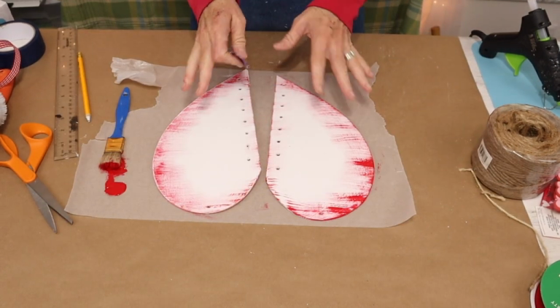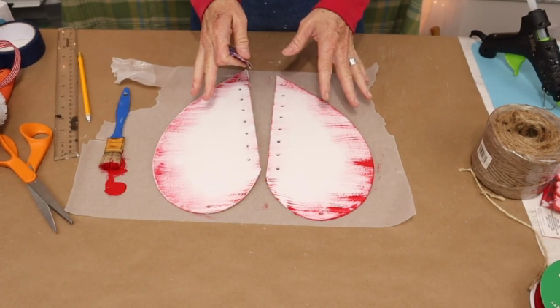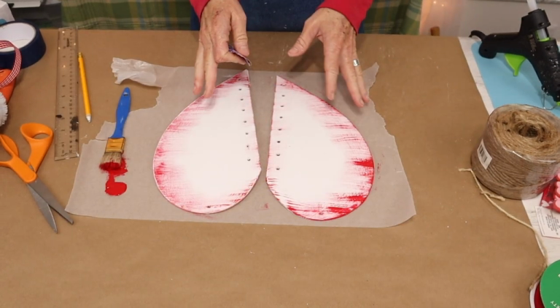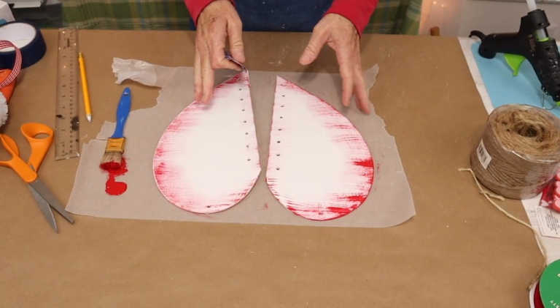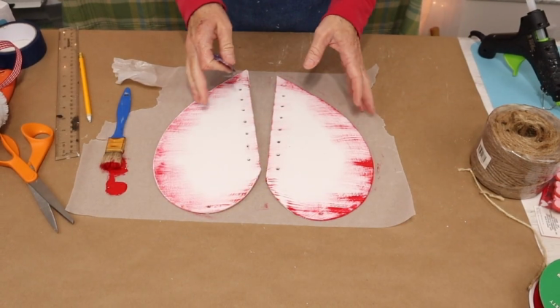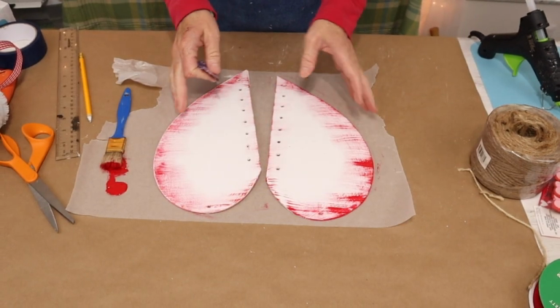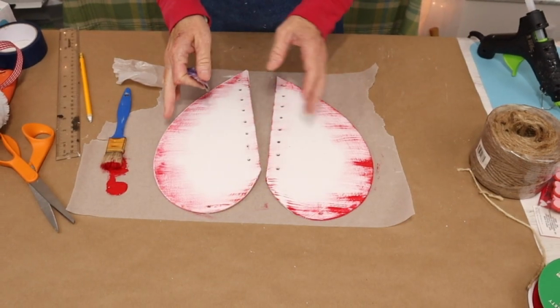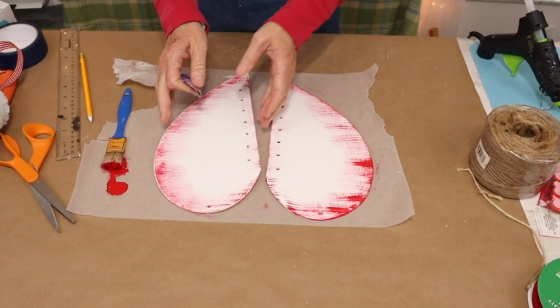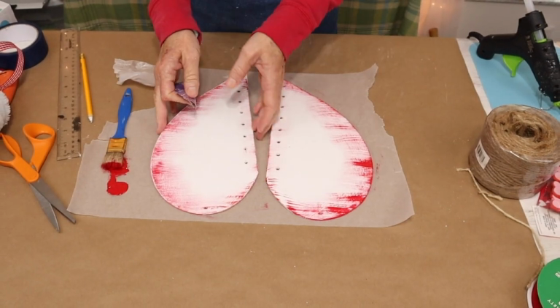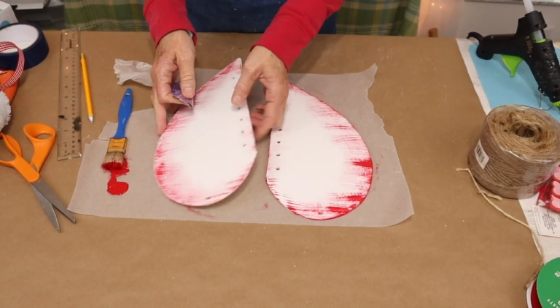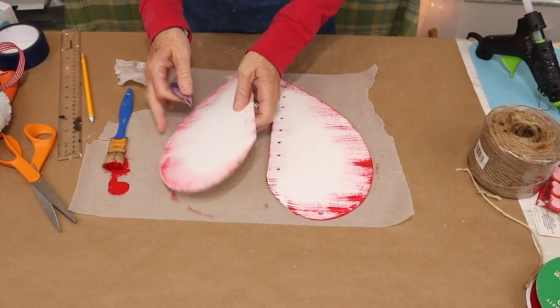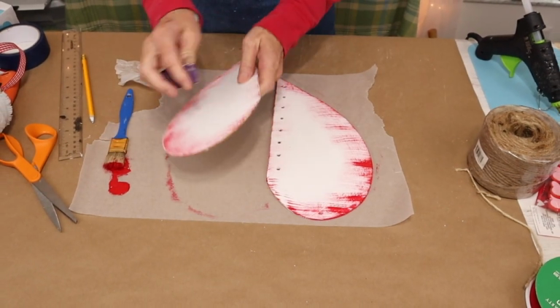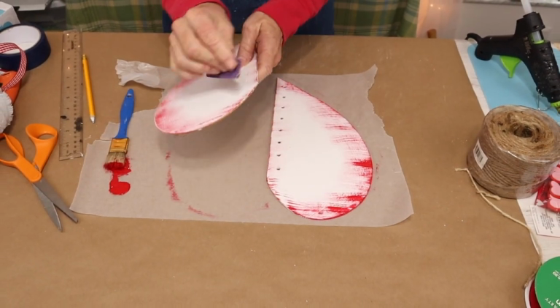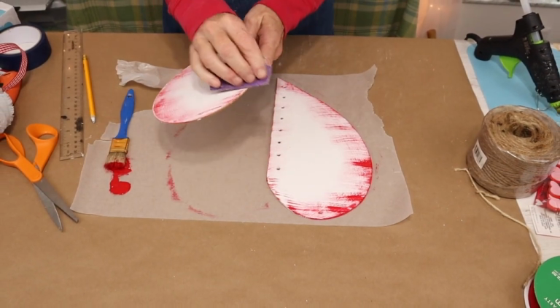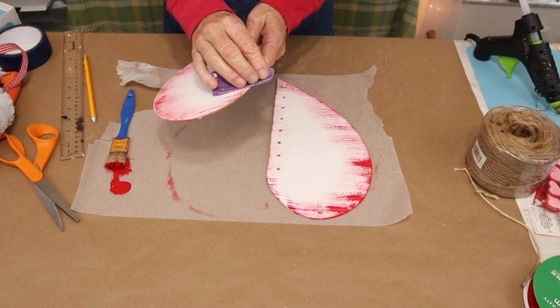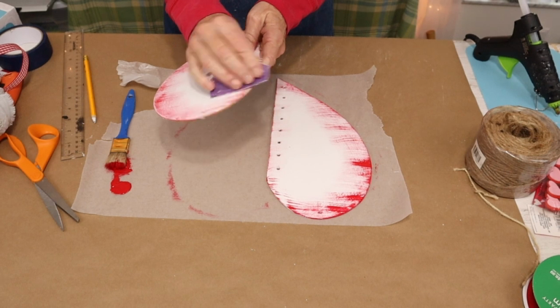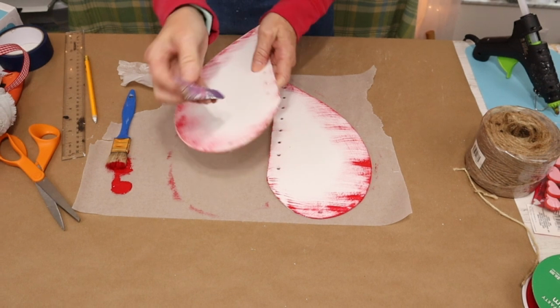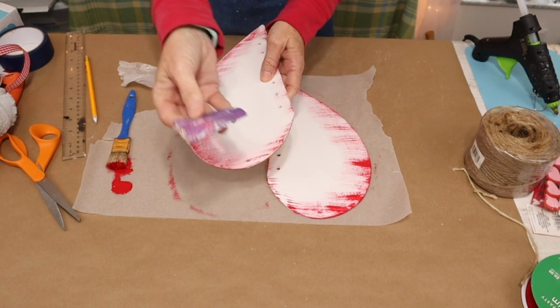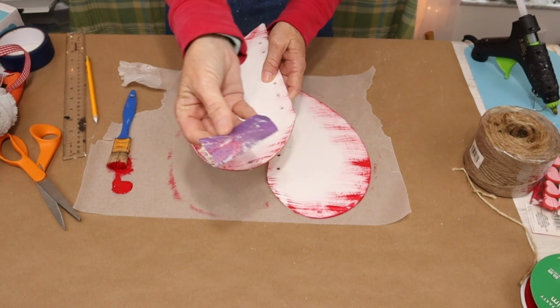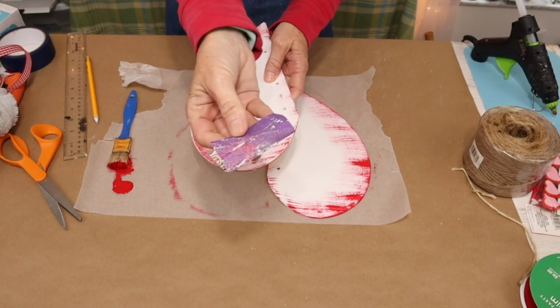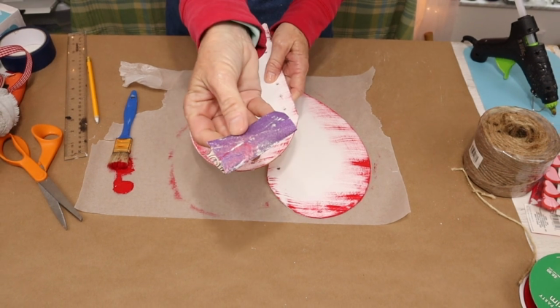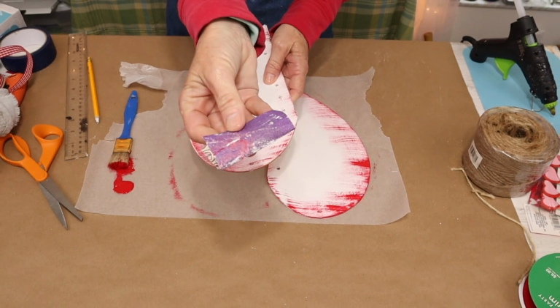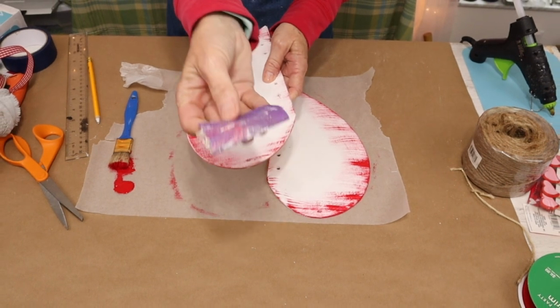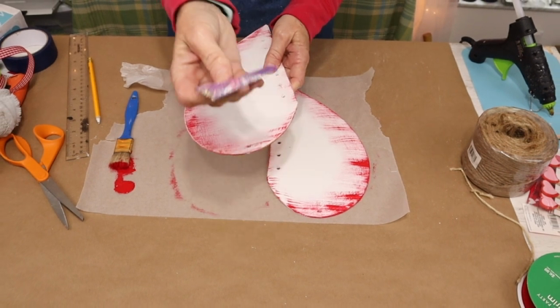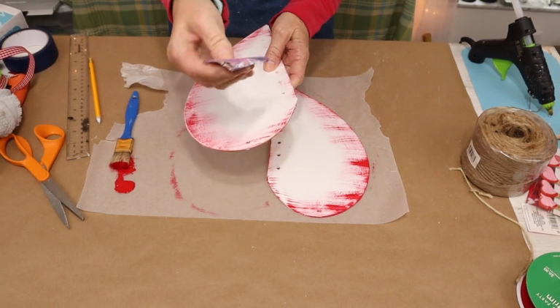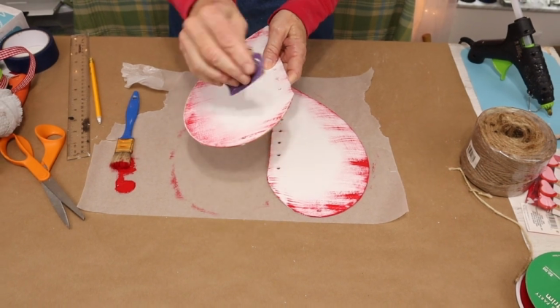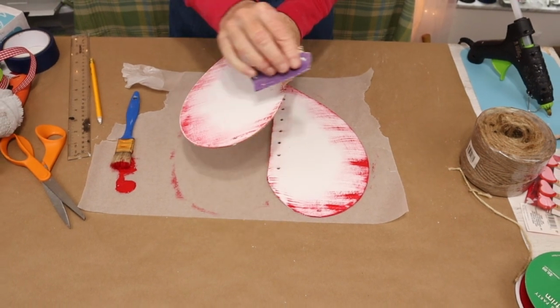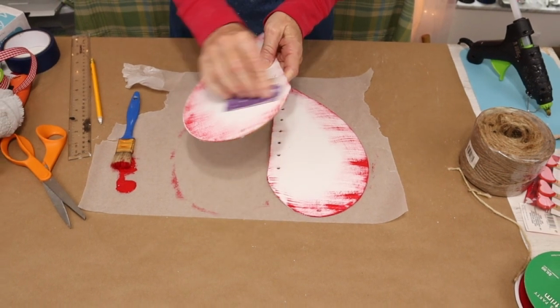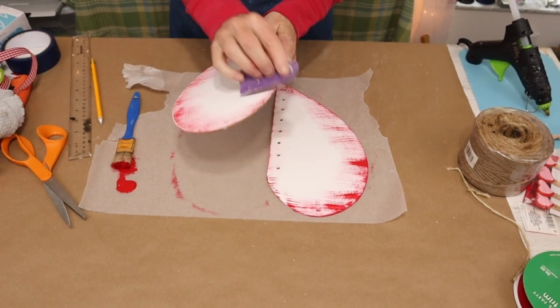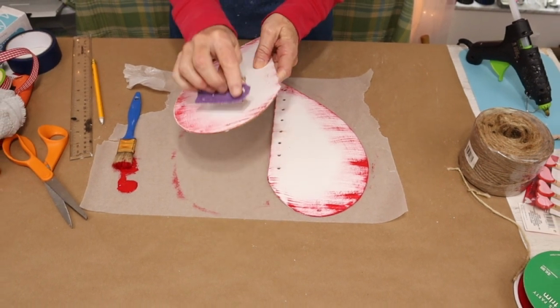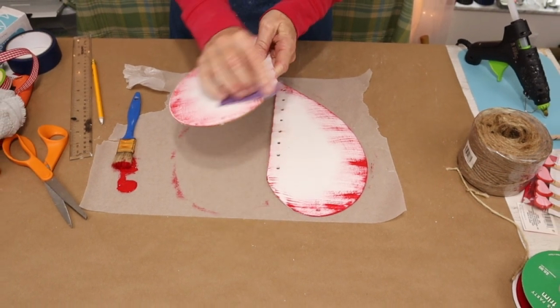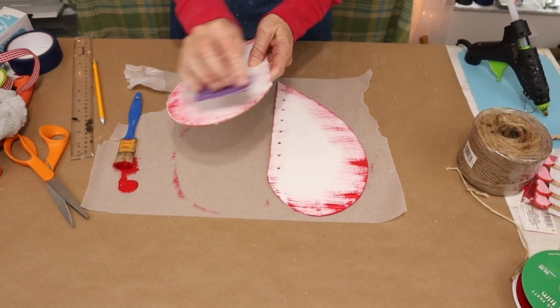After my red is dried, I came in and distressed the edges with some sandpaper.